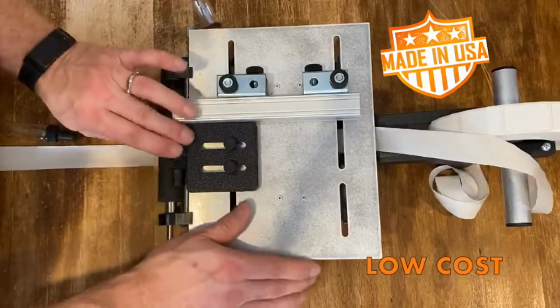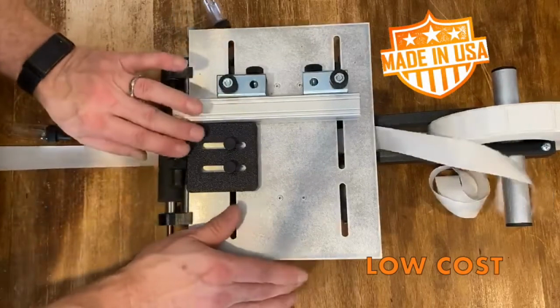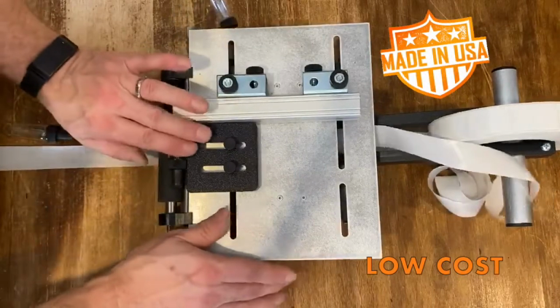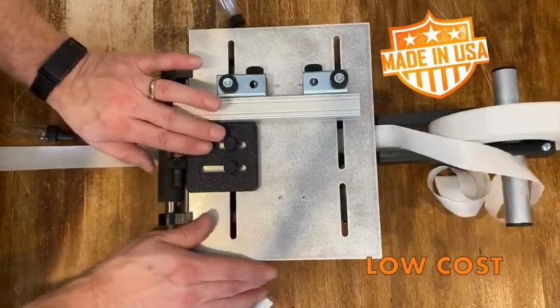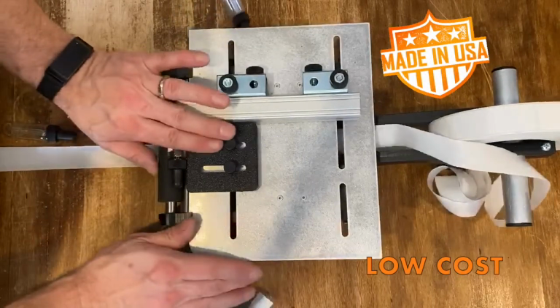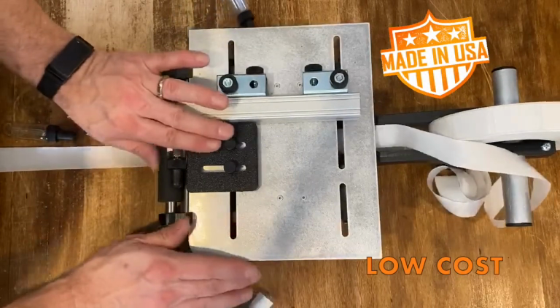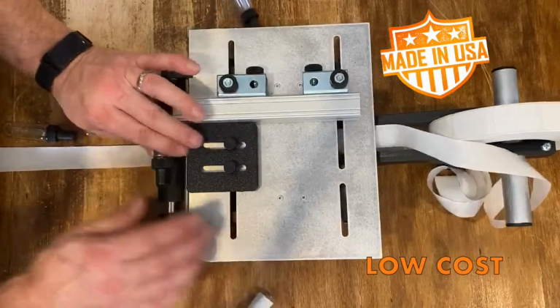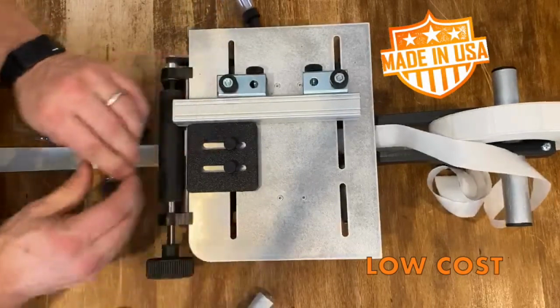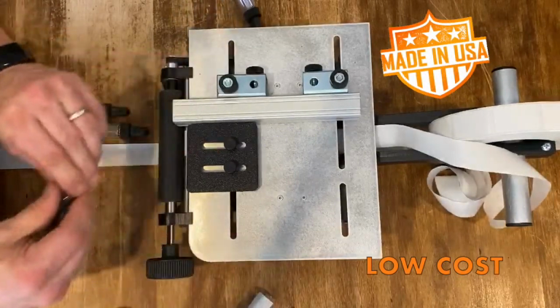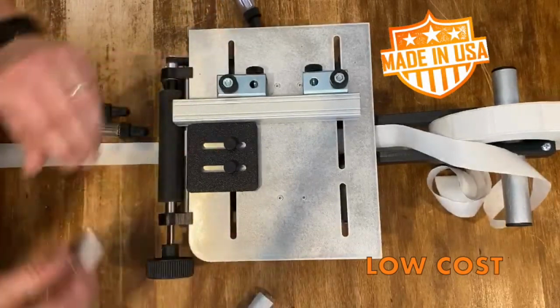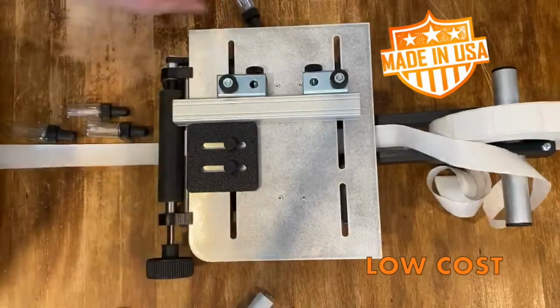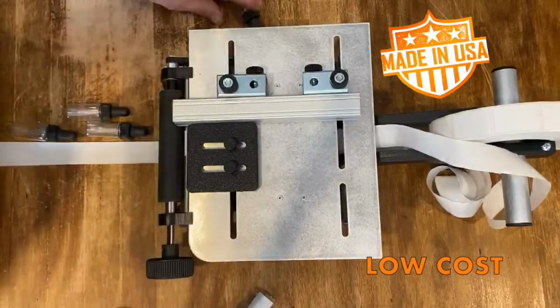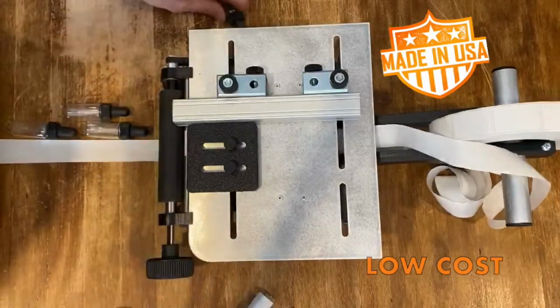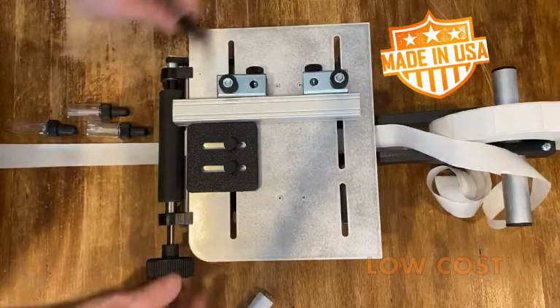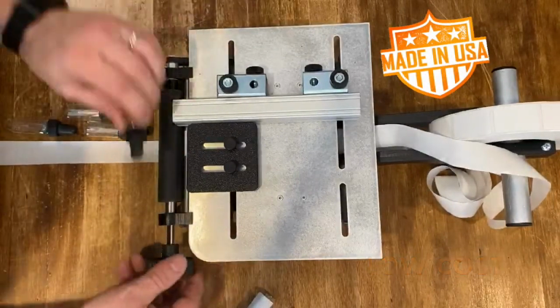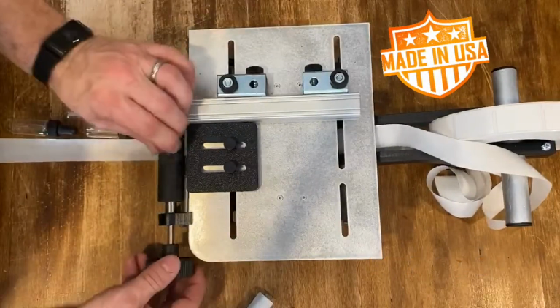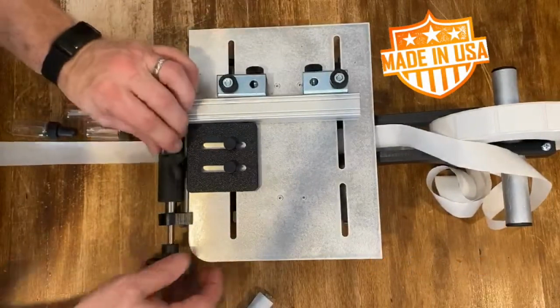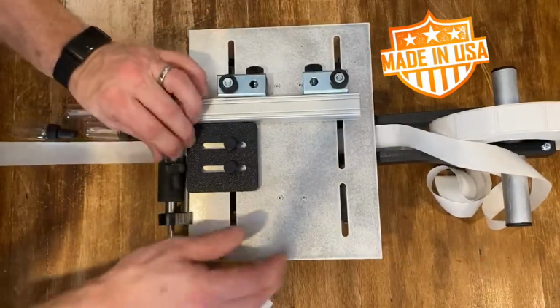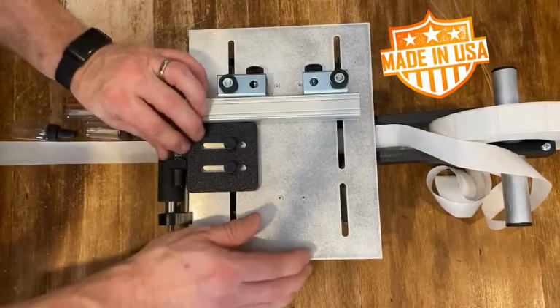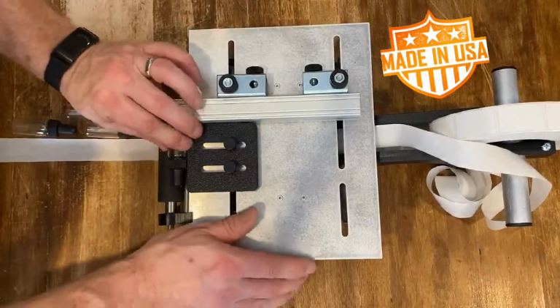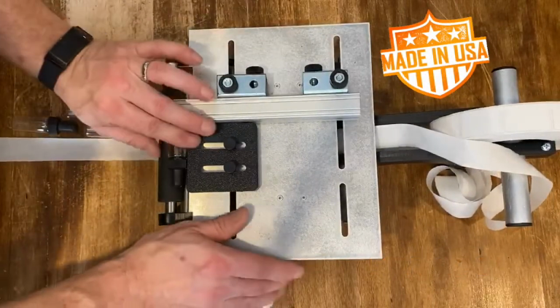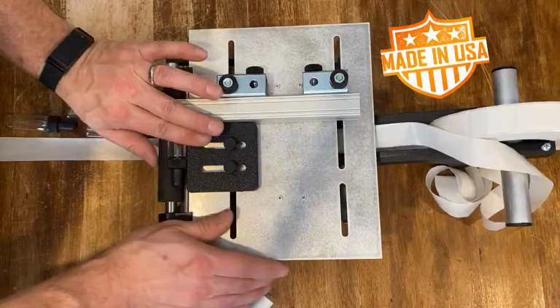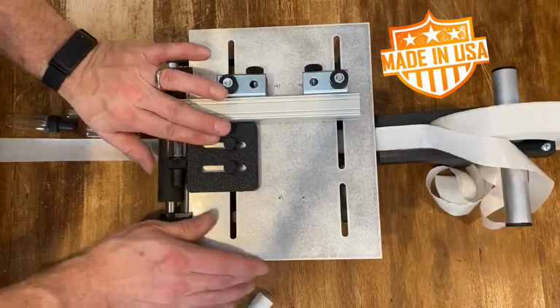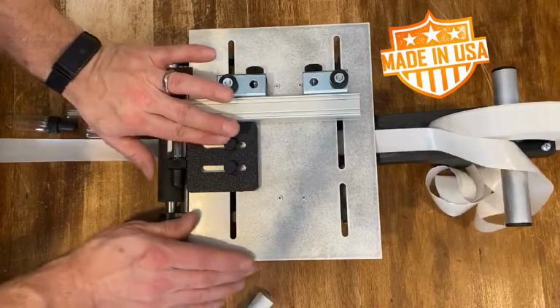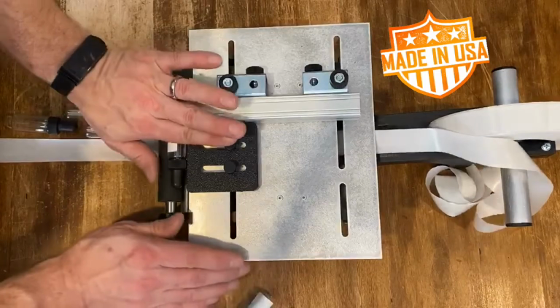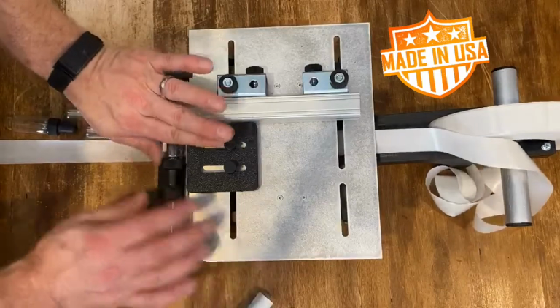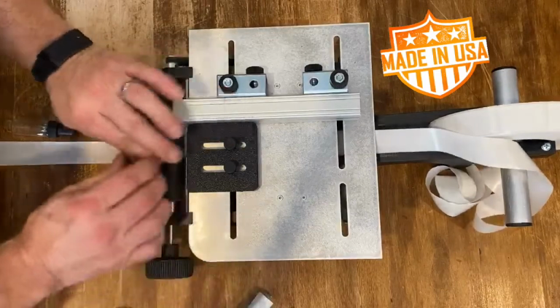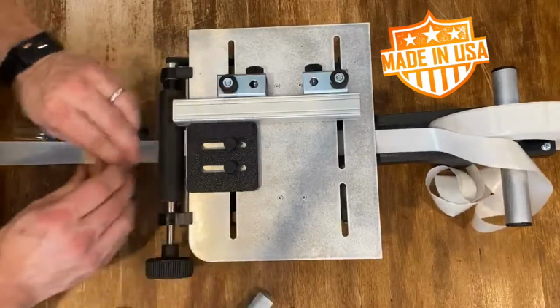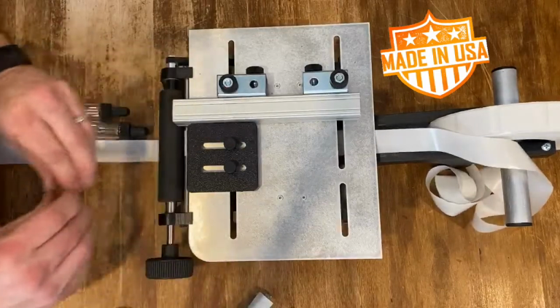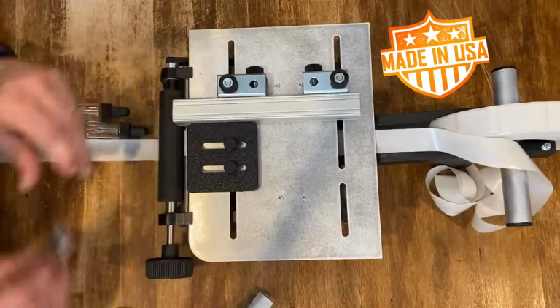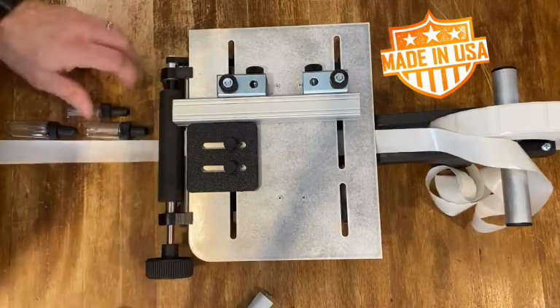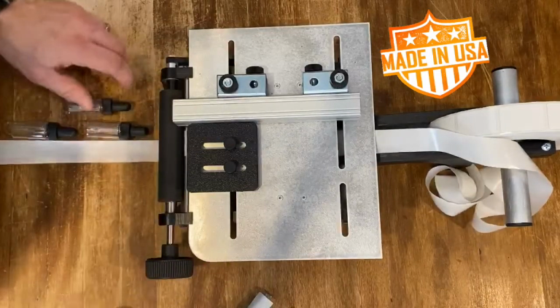All of our labeling machines are made by us, in the USA, and come with a 100% money-back guarantee.